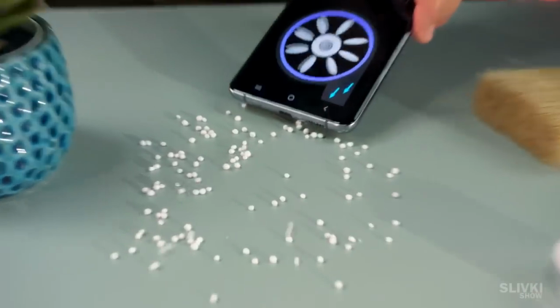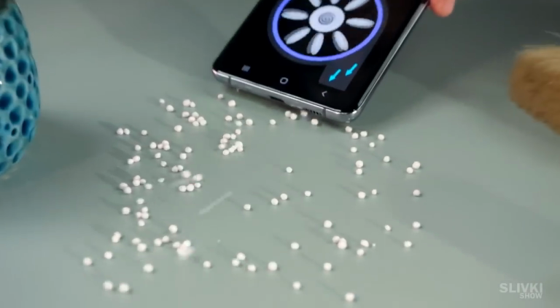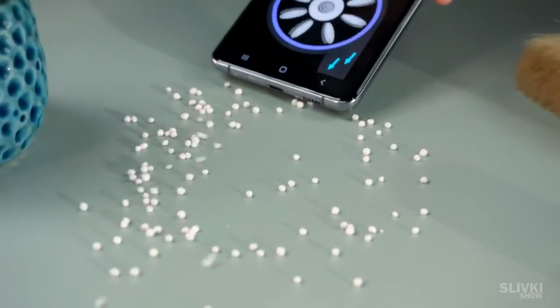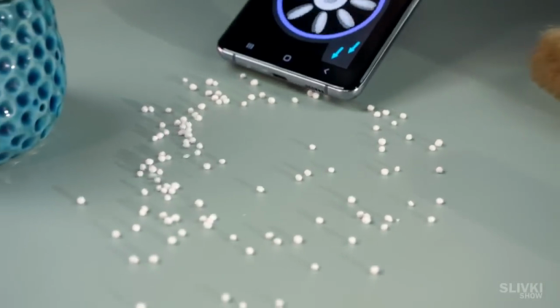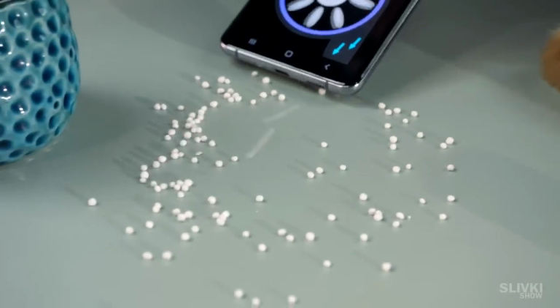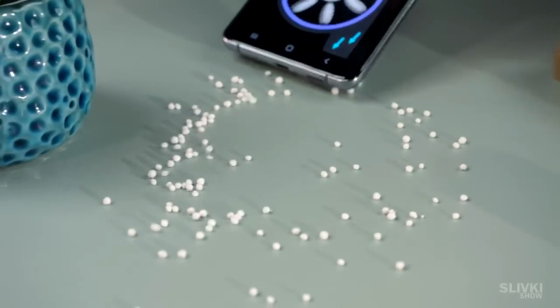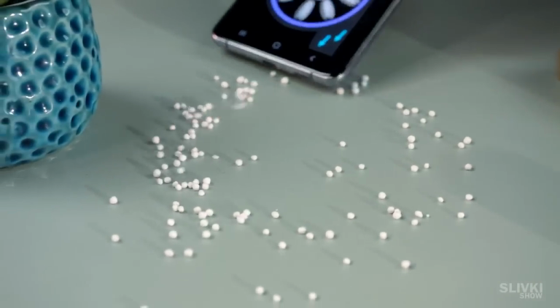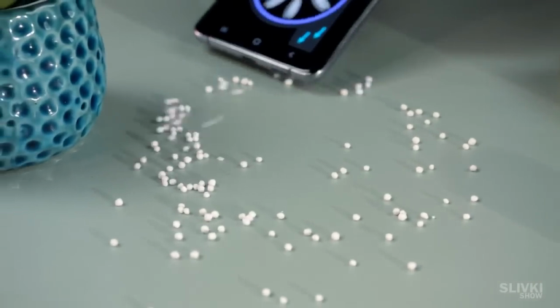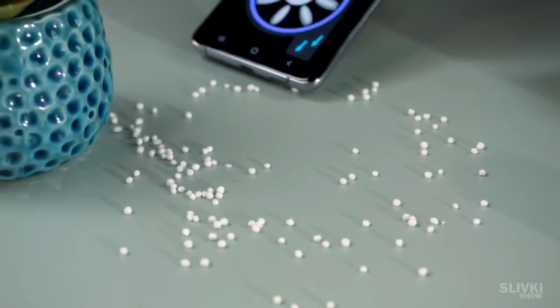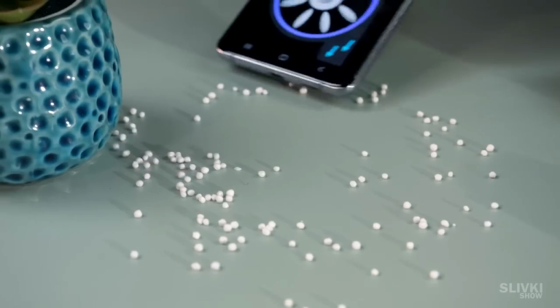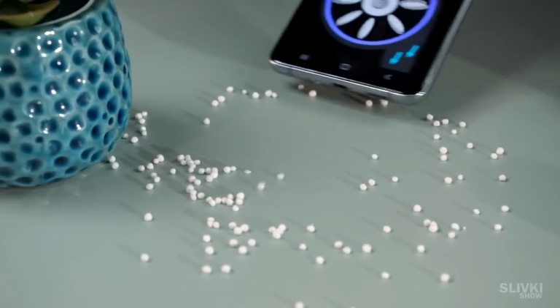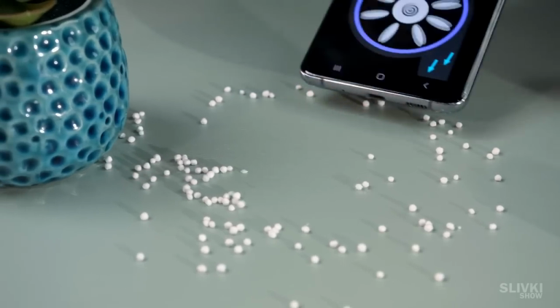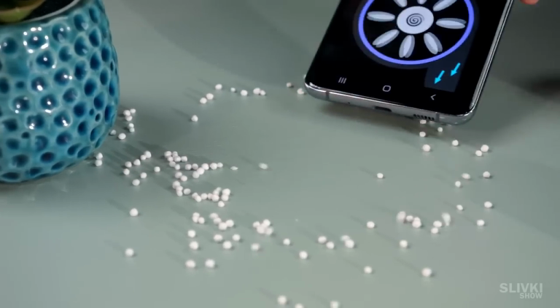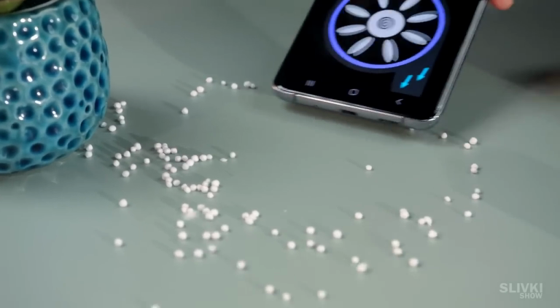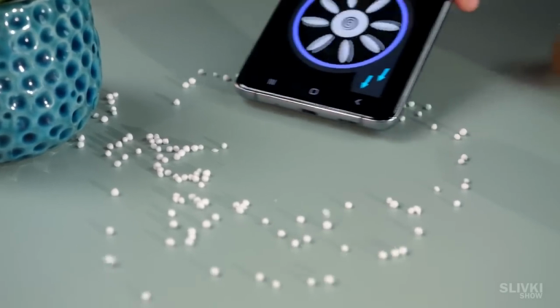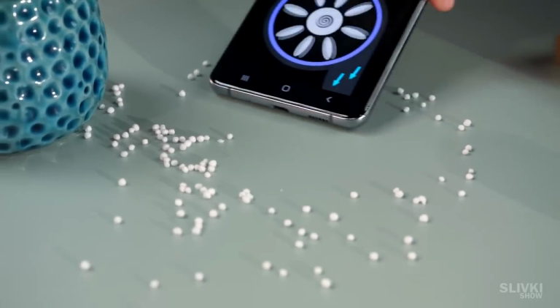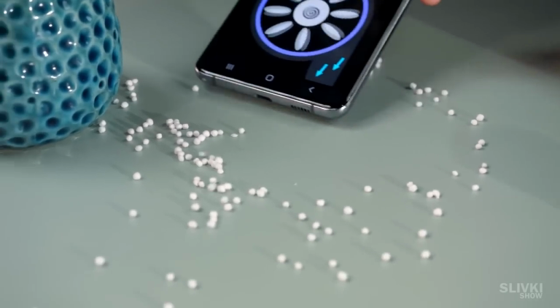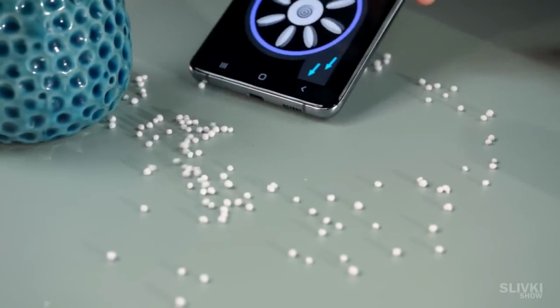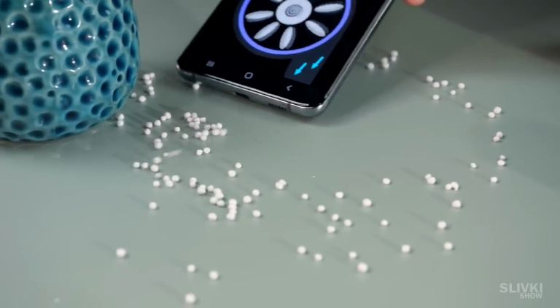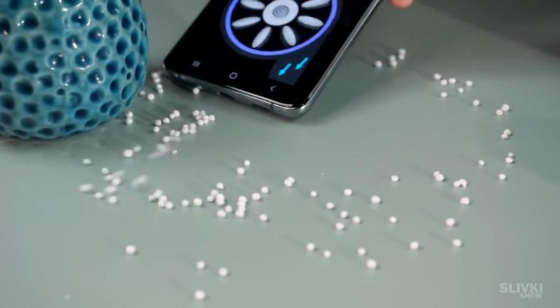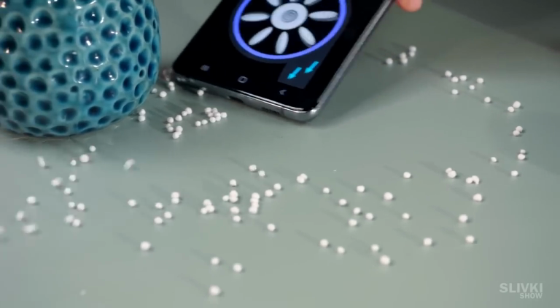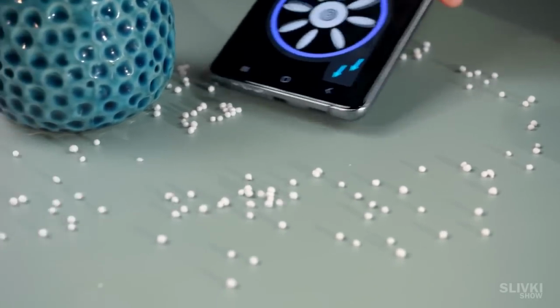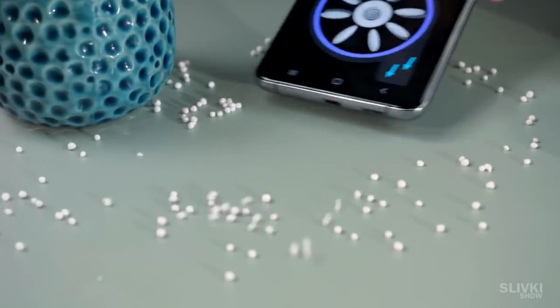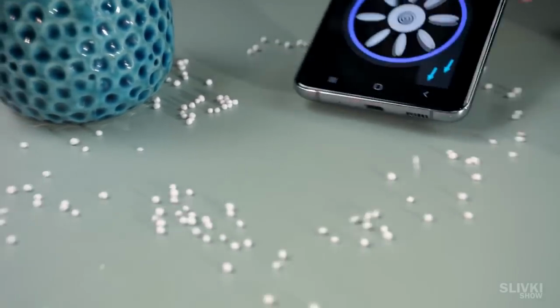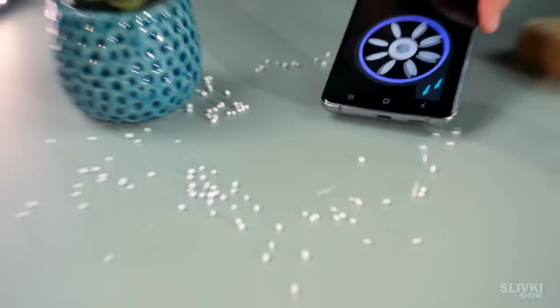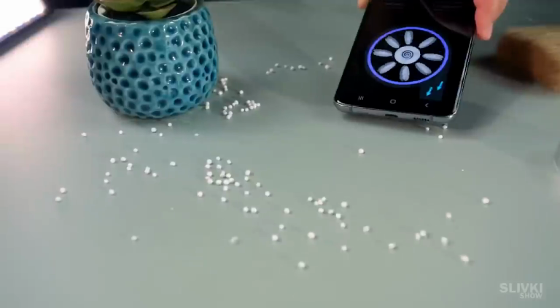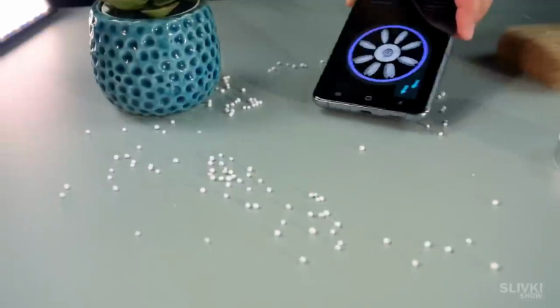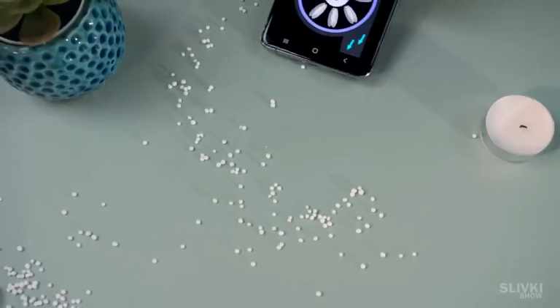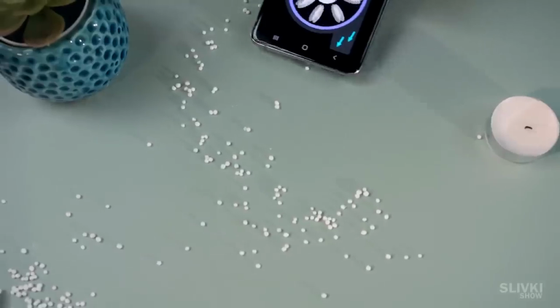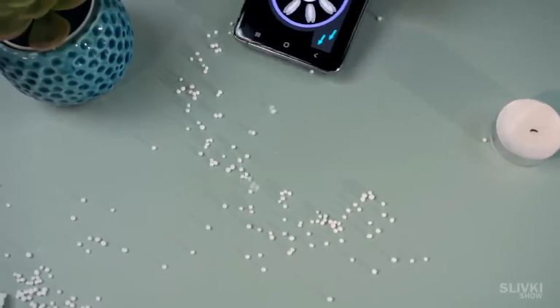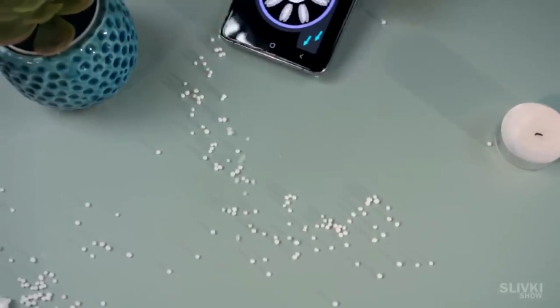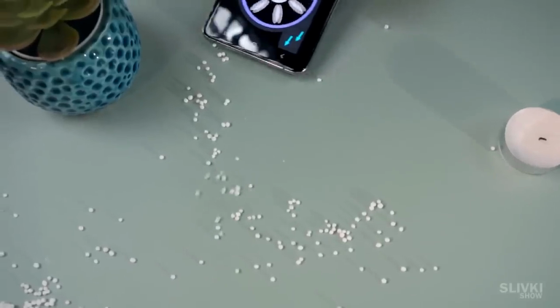Wow, look at this stream! I bet you are wondering how it works — what kind of dark magic is this?